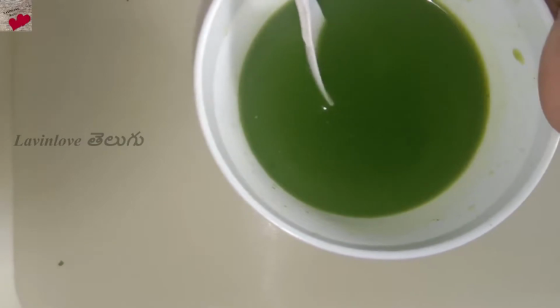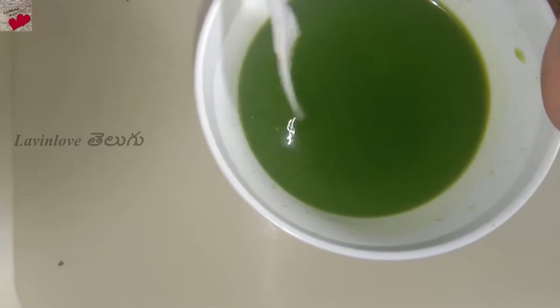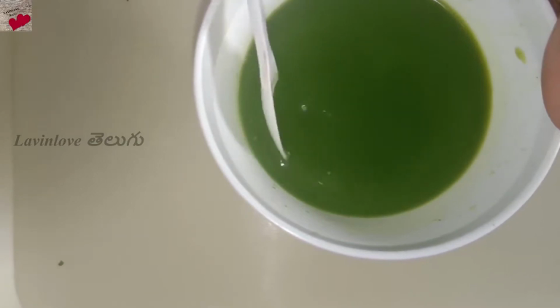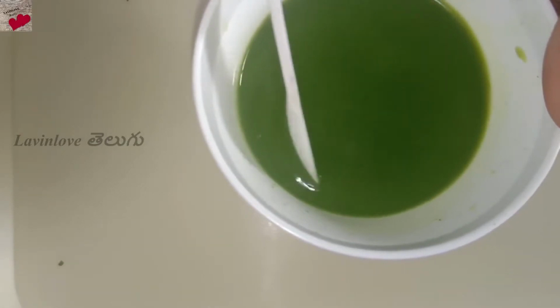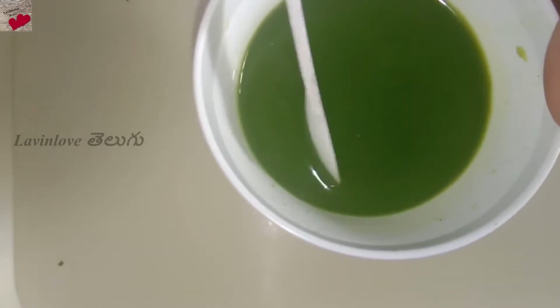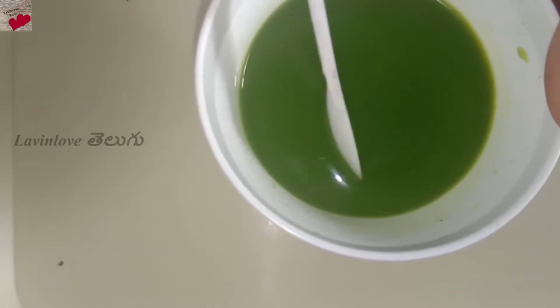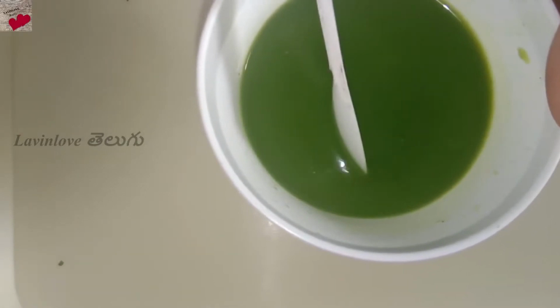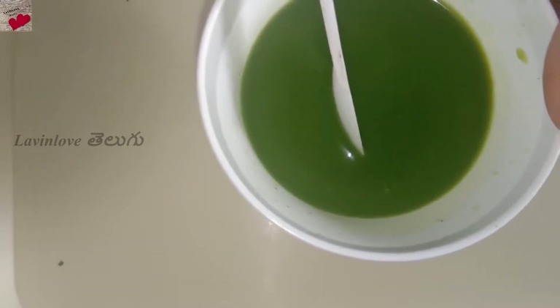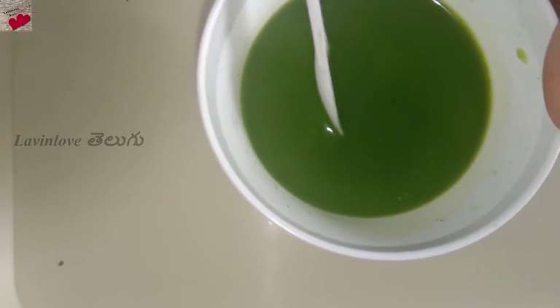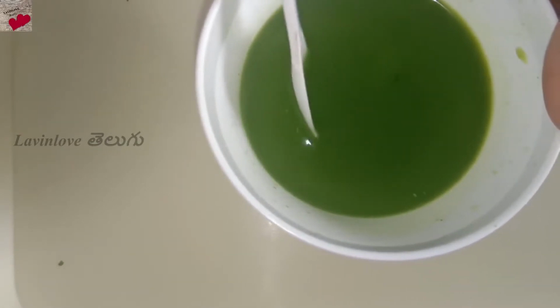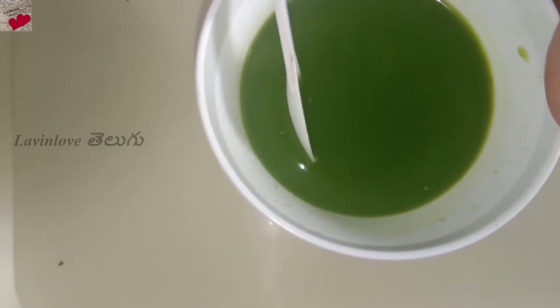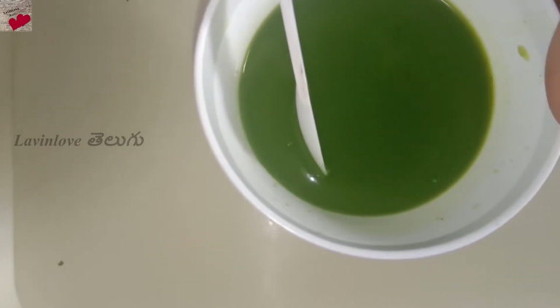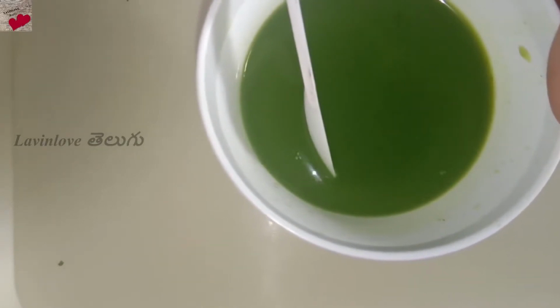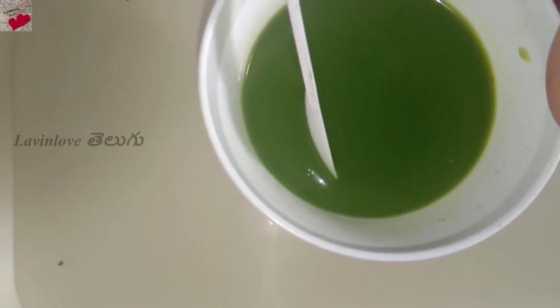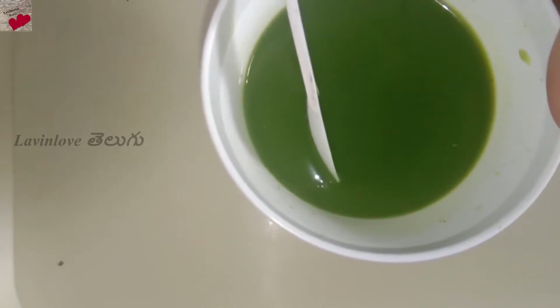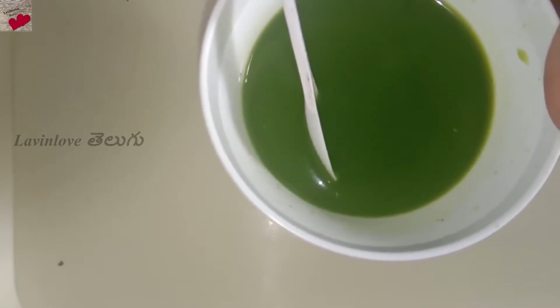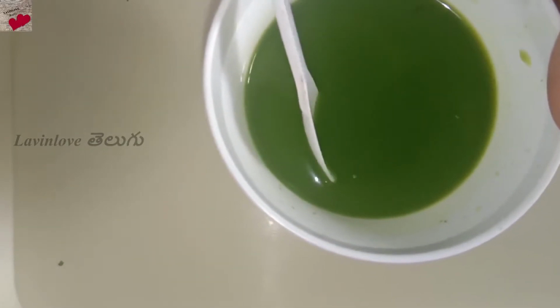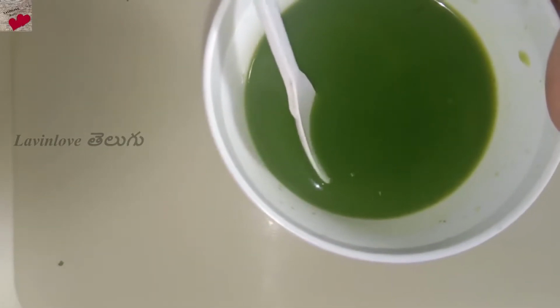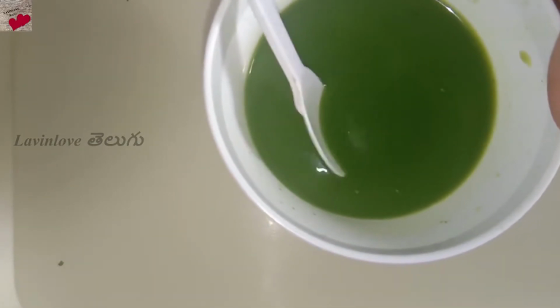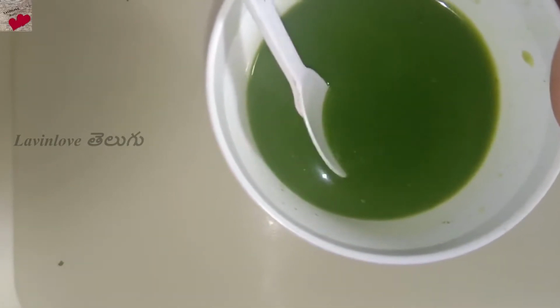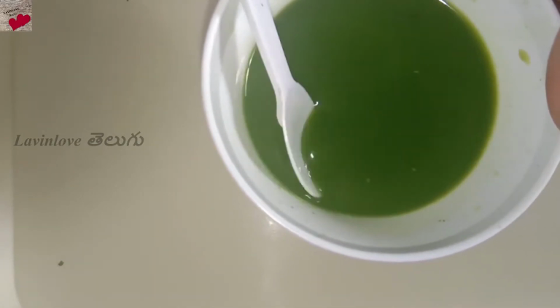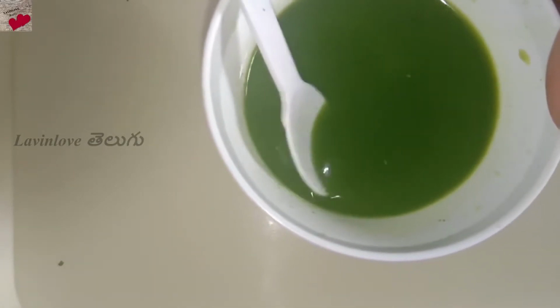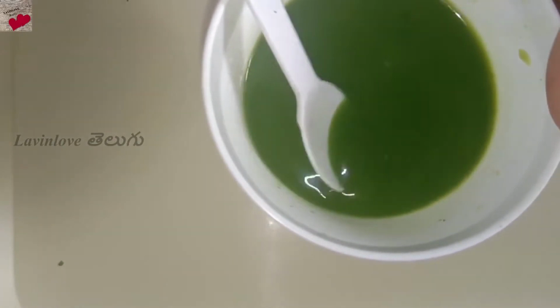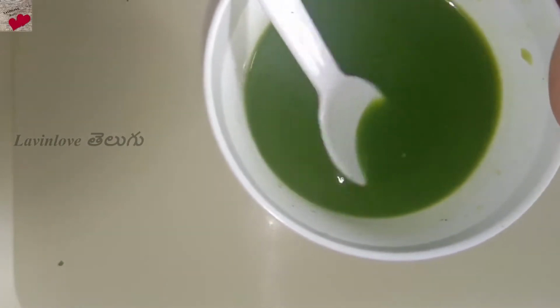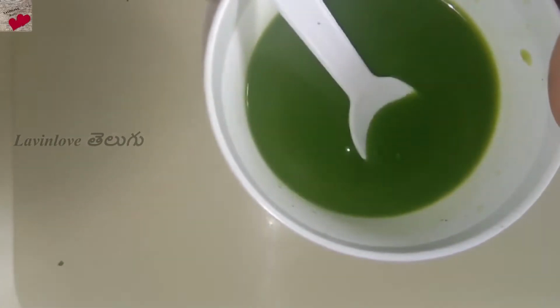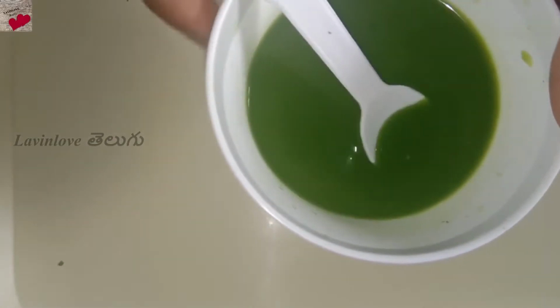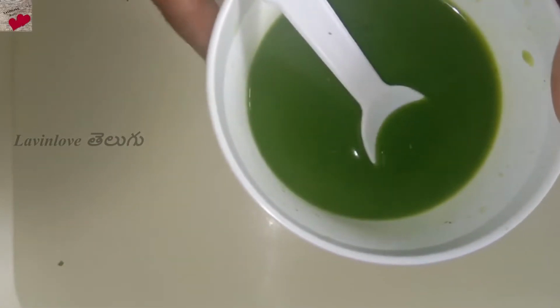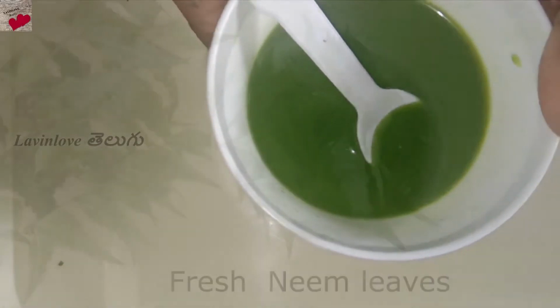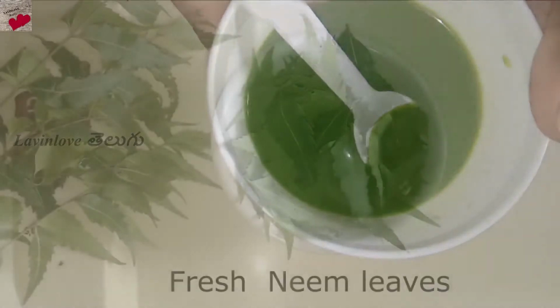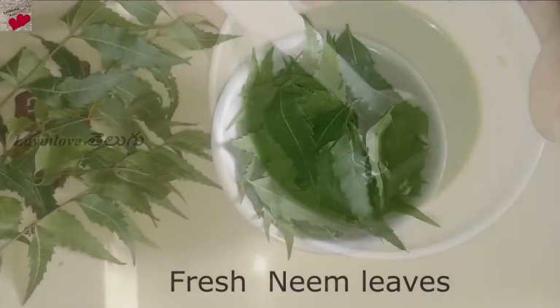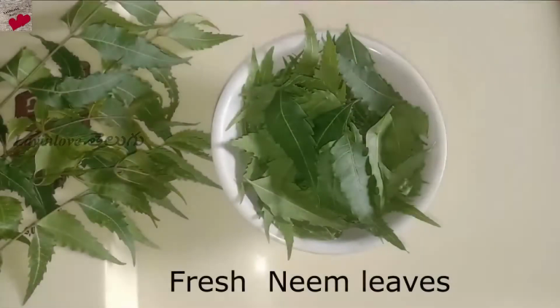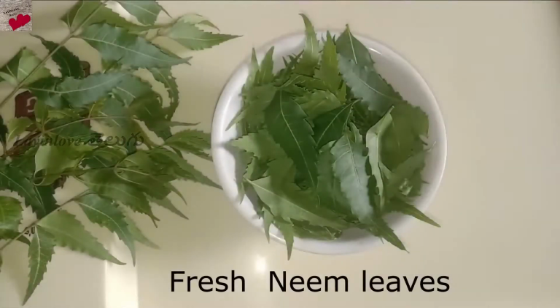So you have one ingredient: fresh neem leaves.